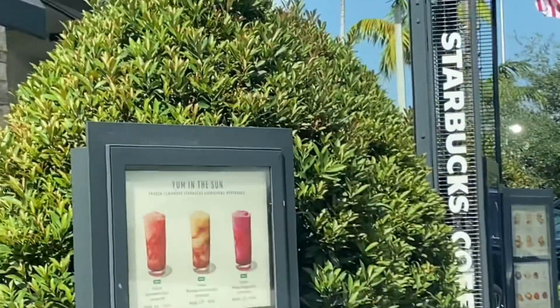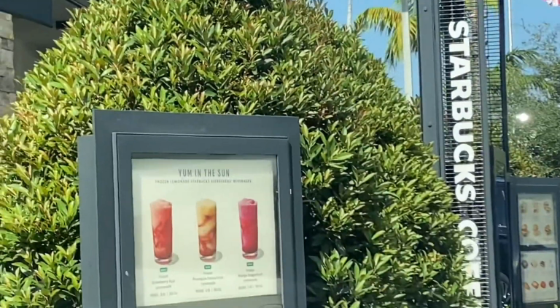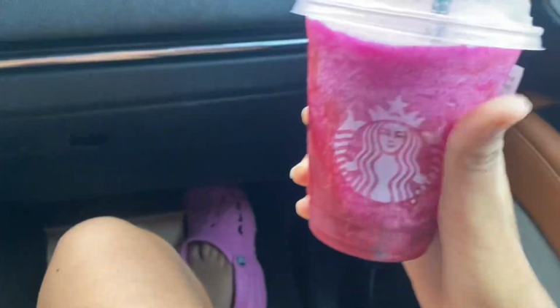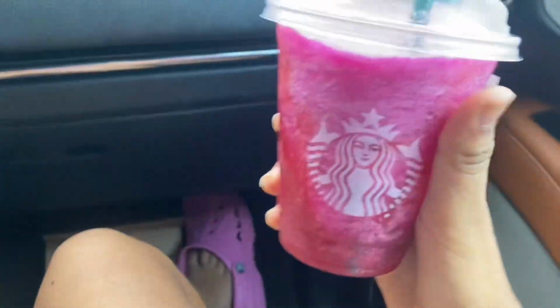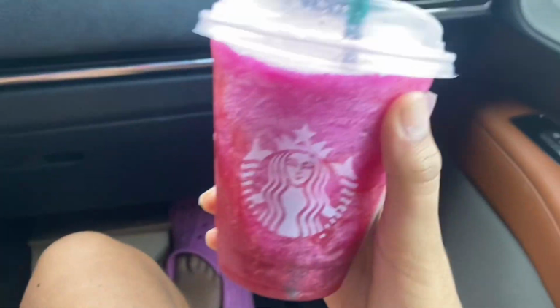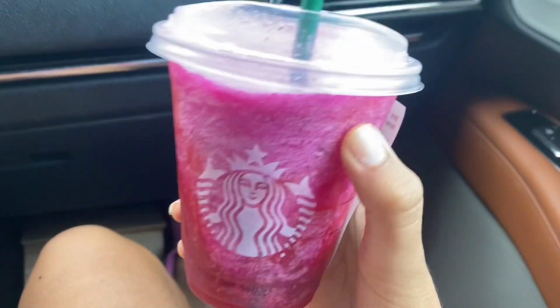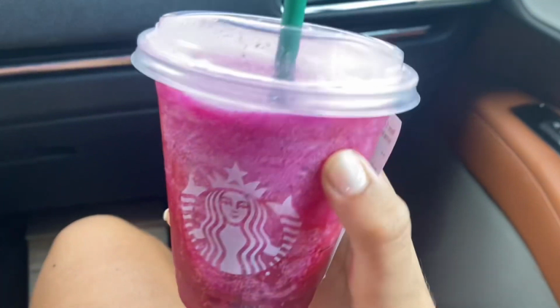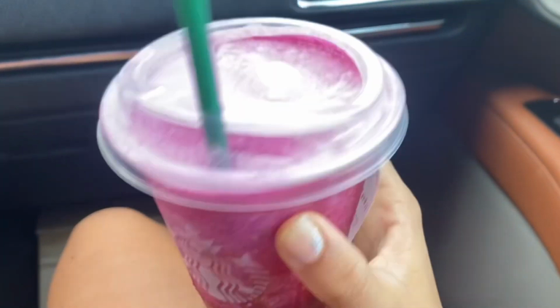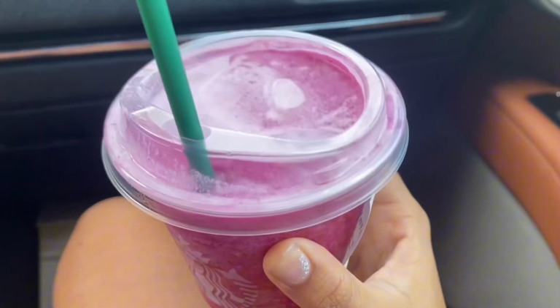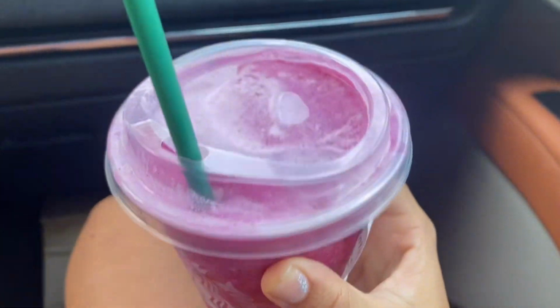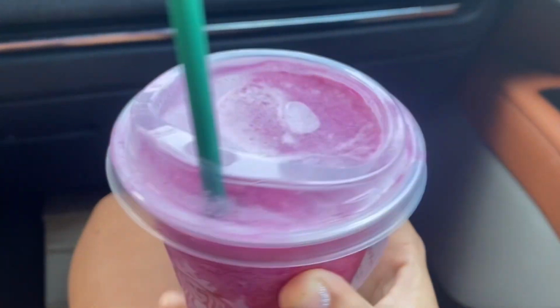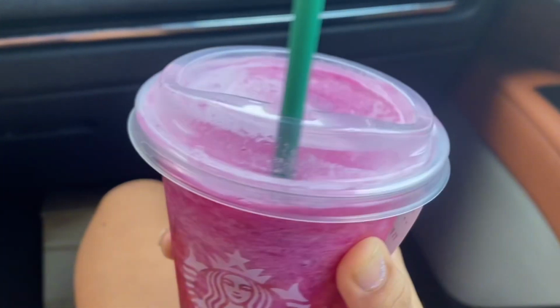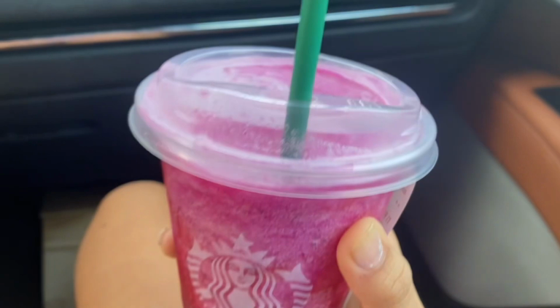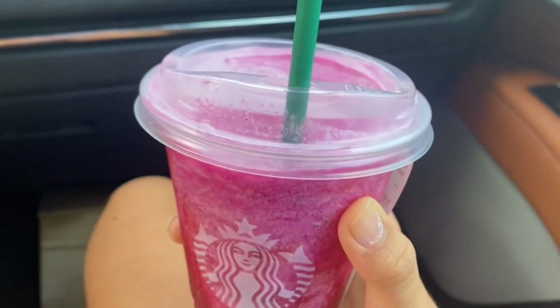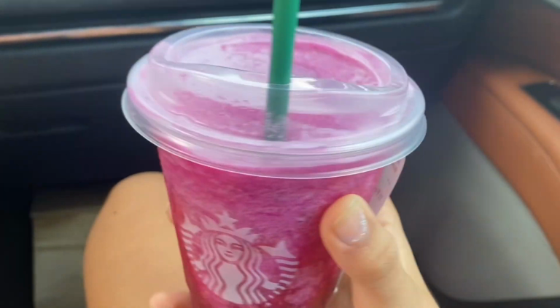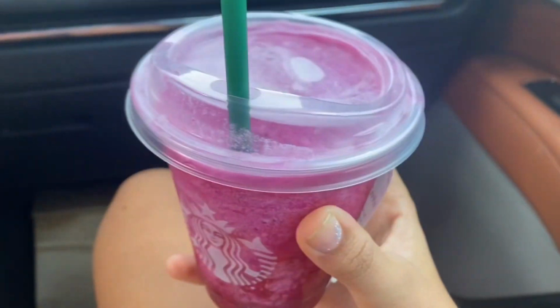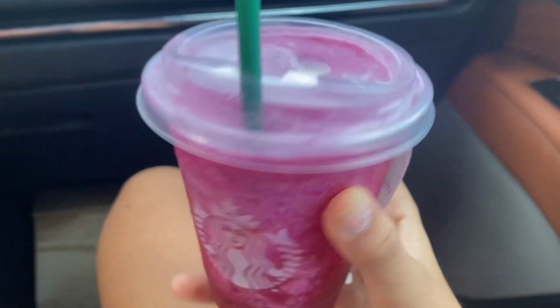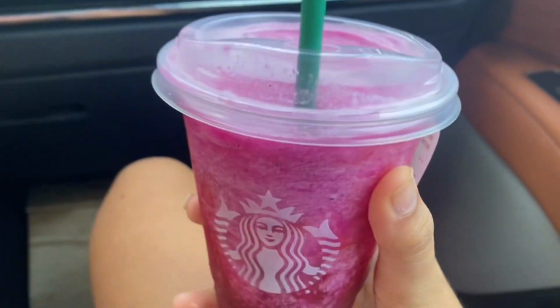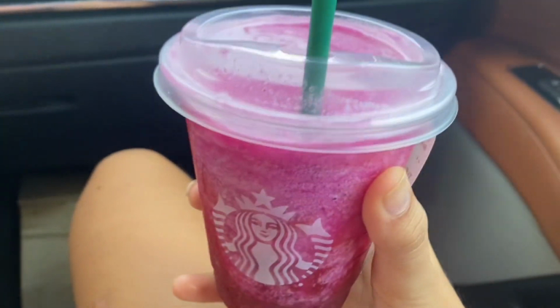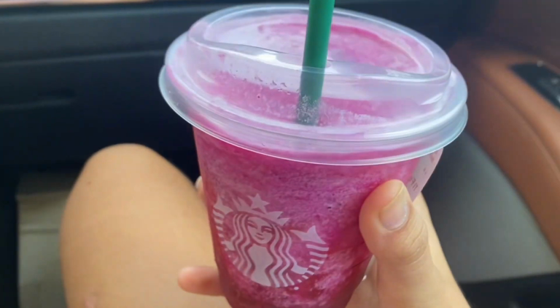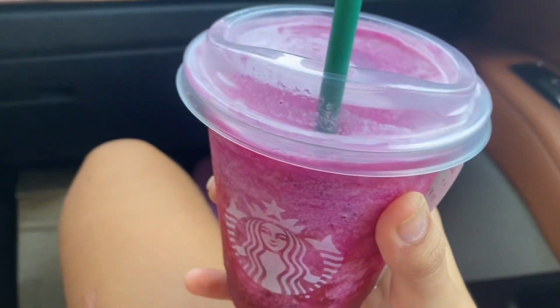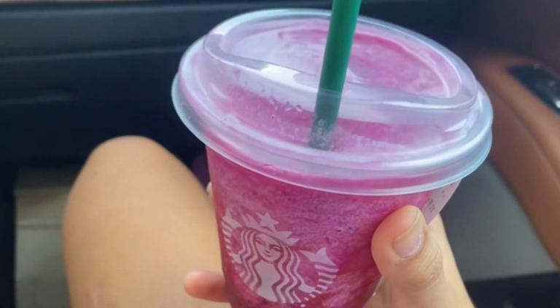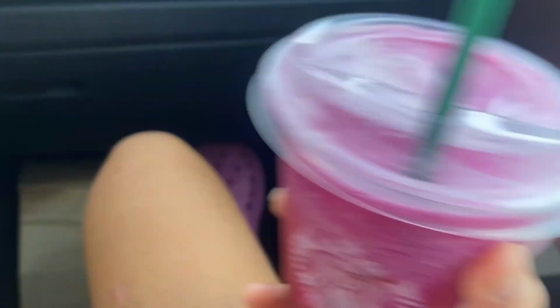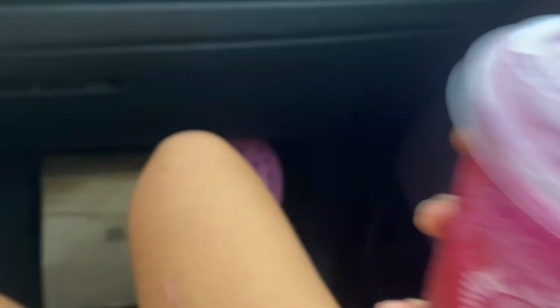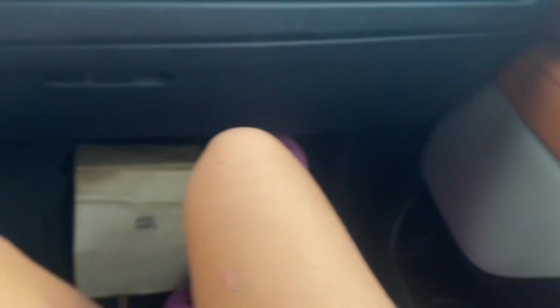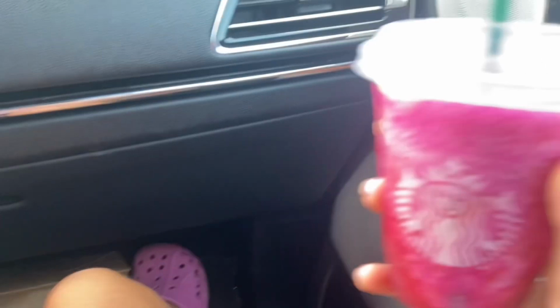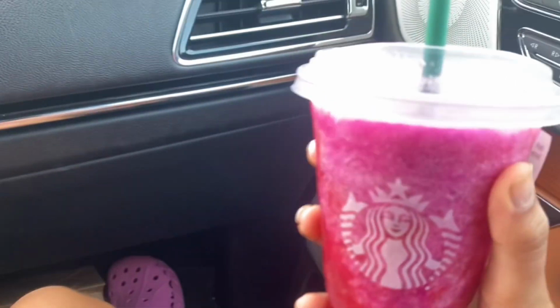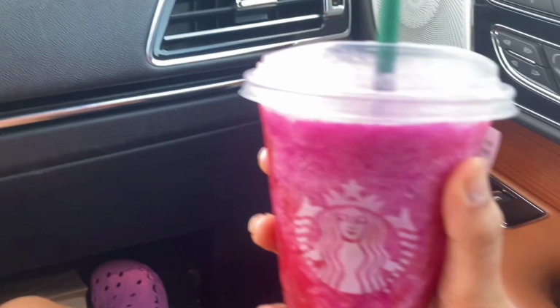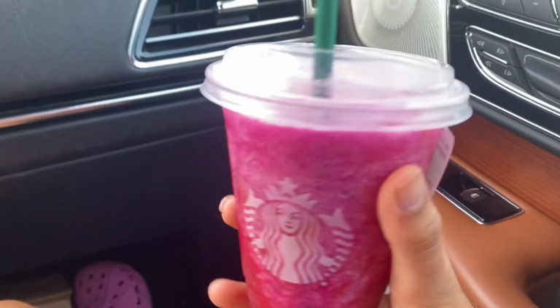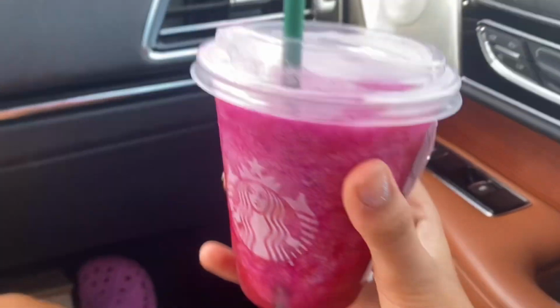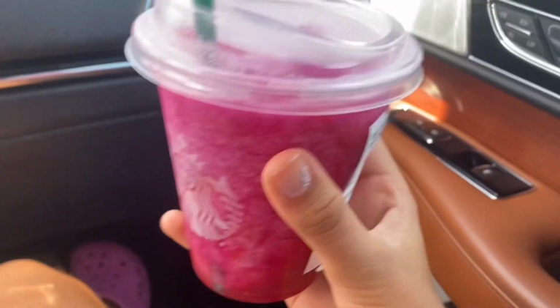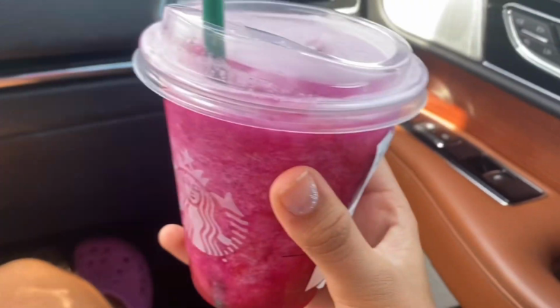My drink — it's a frozen dragon fruit lemonade. Let's try it. Oh my god, it's so good!